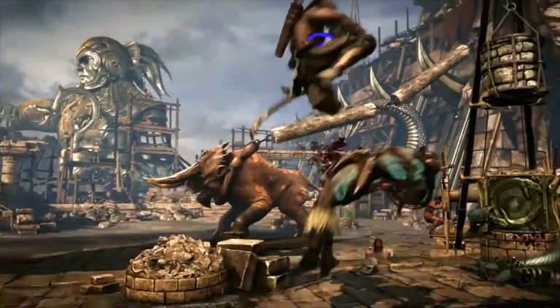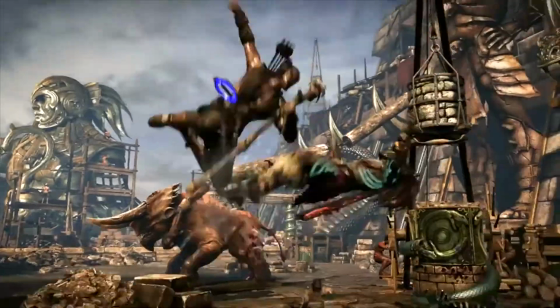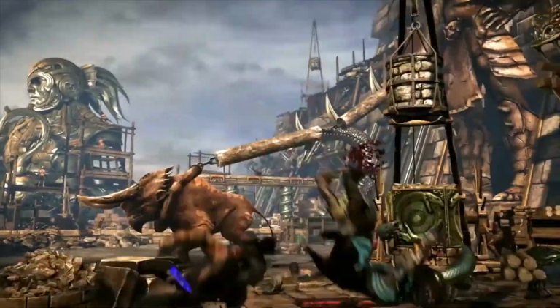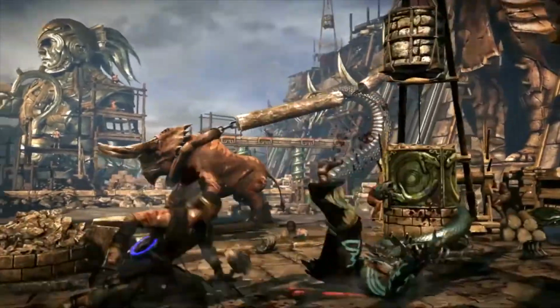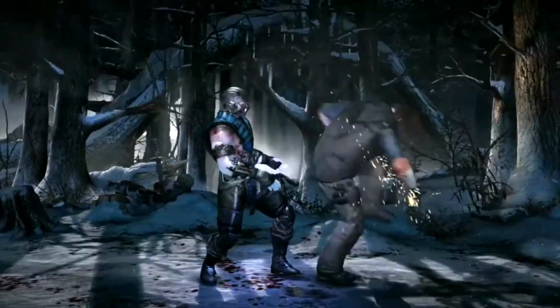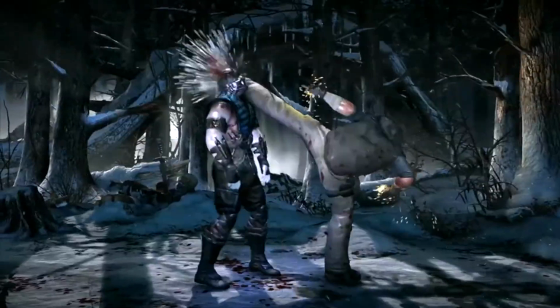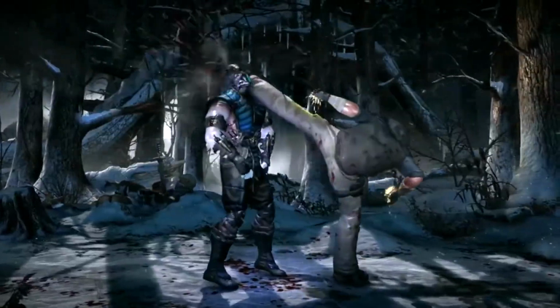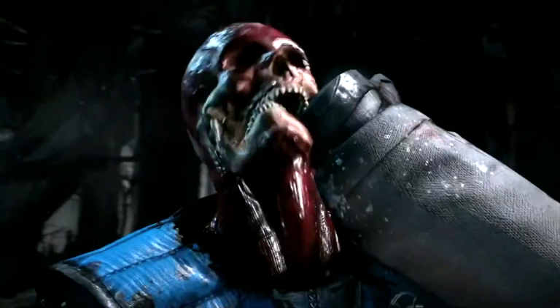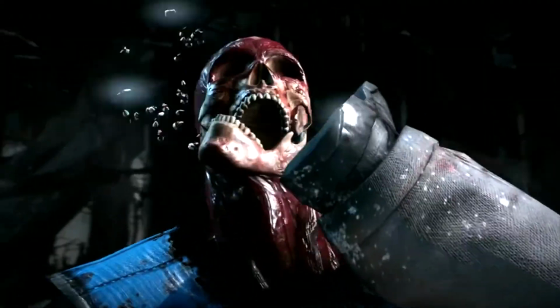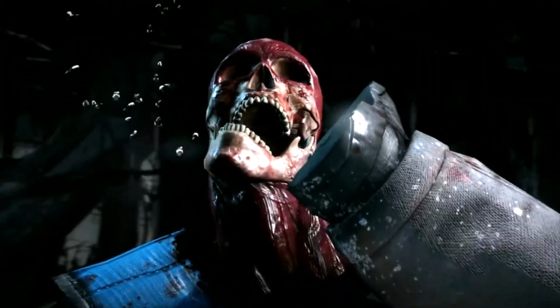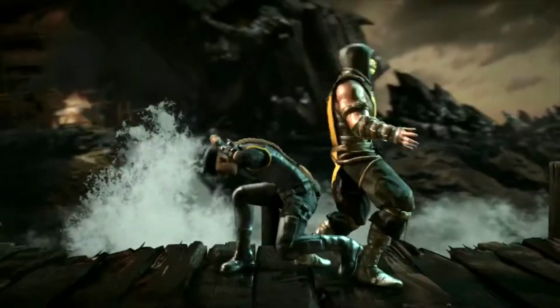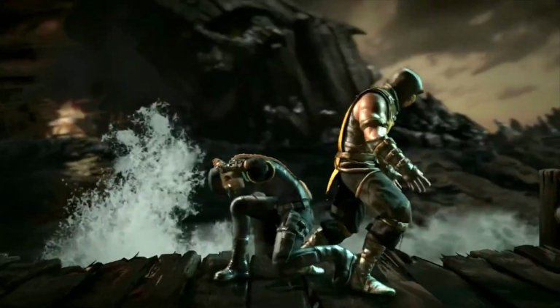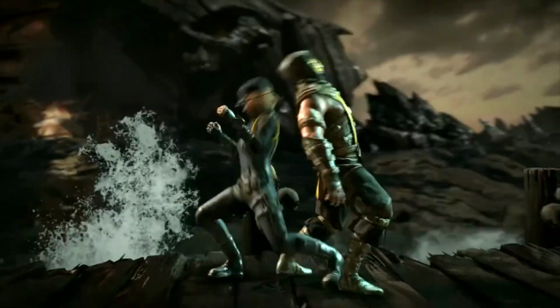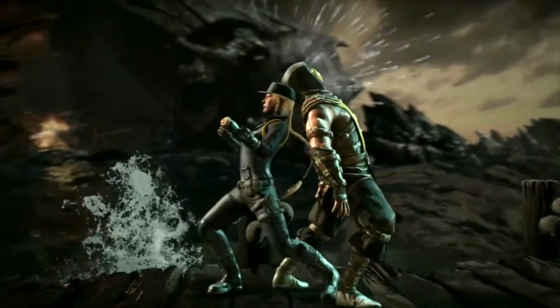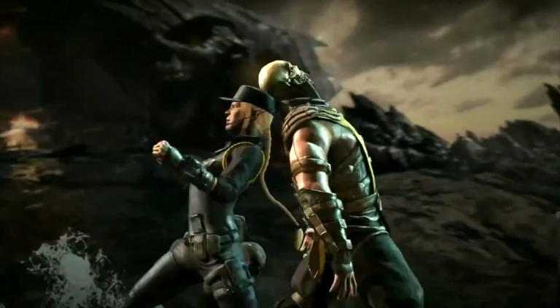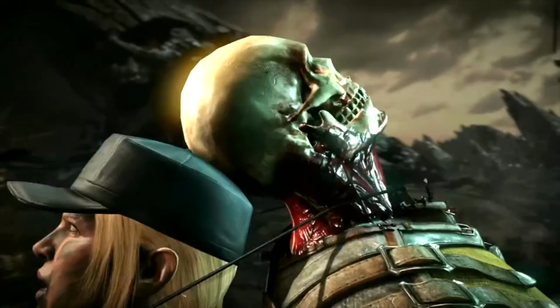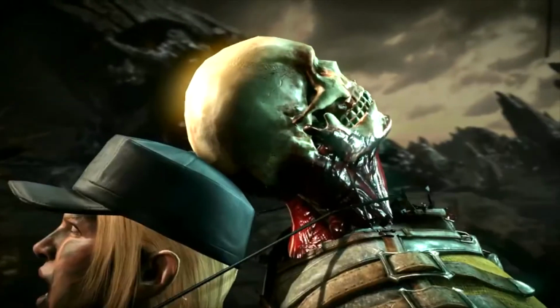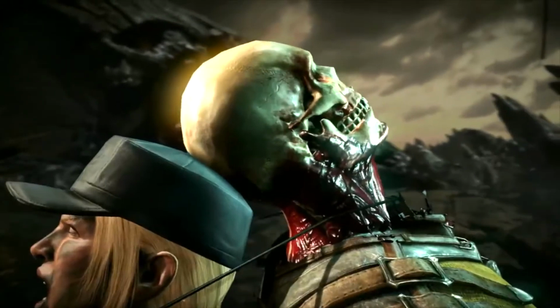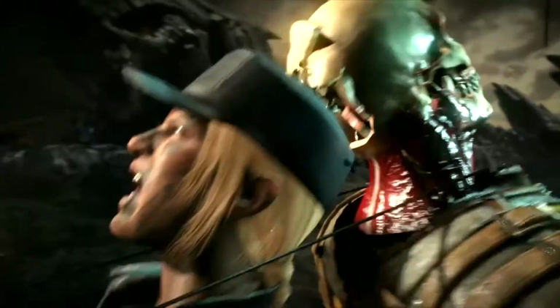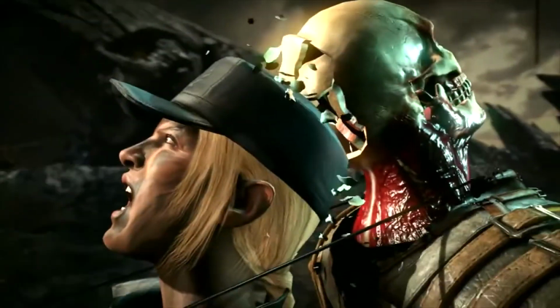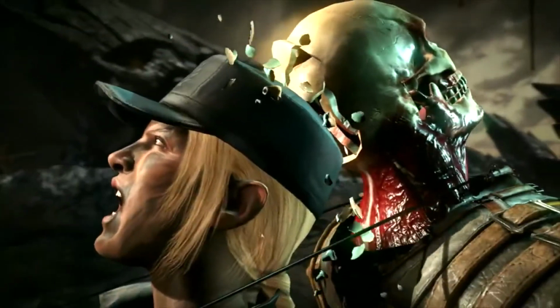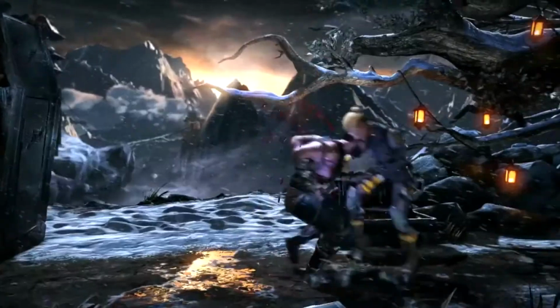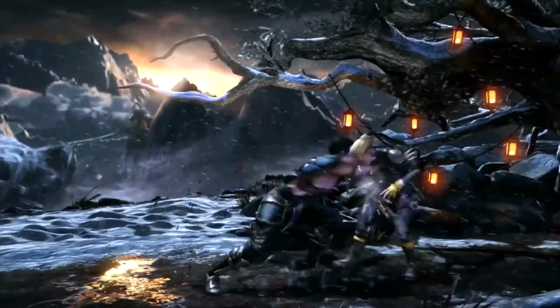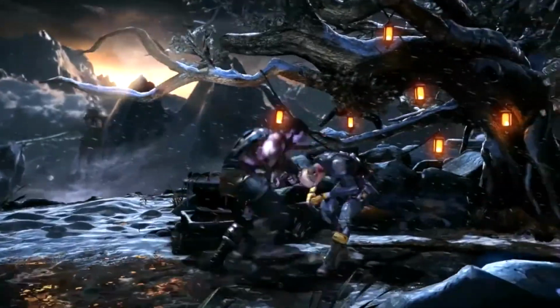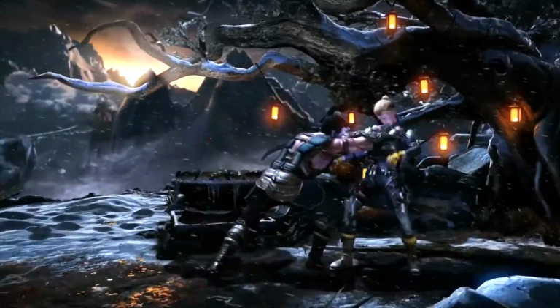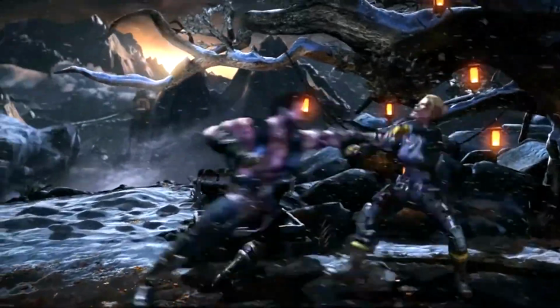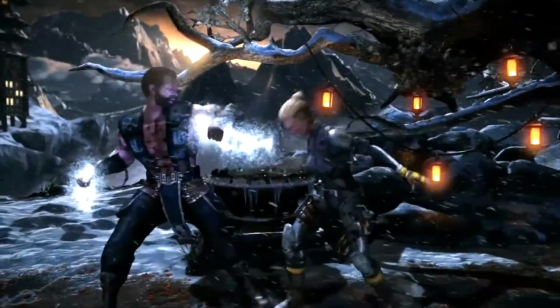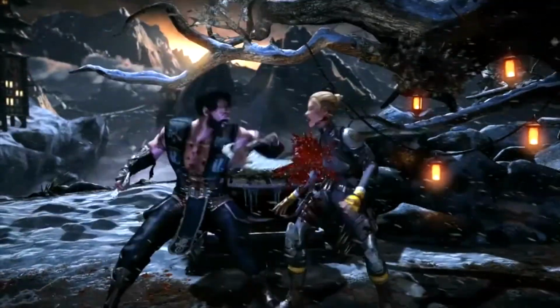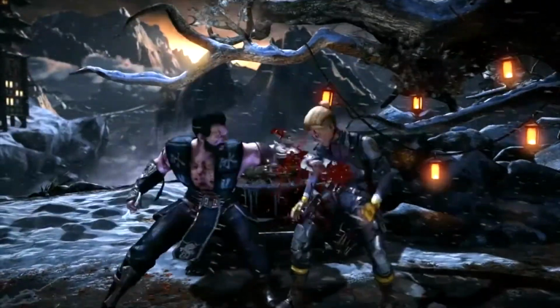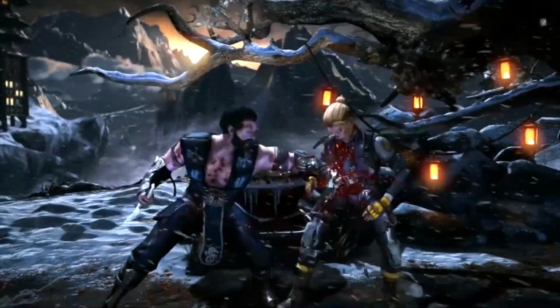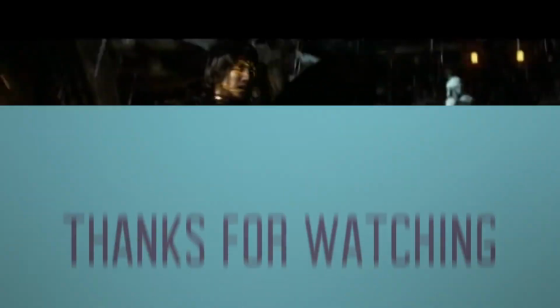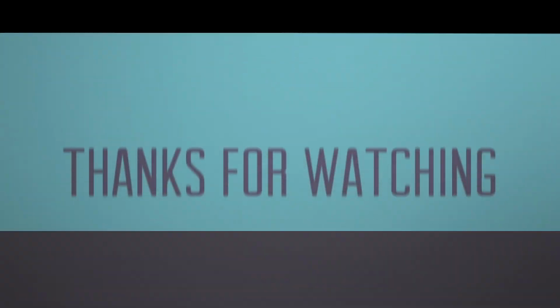For more hardware reviews and everything Mortal Kombat X, check out Shacknews.com.